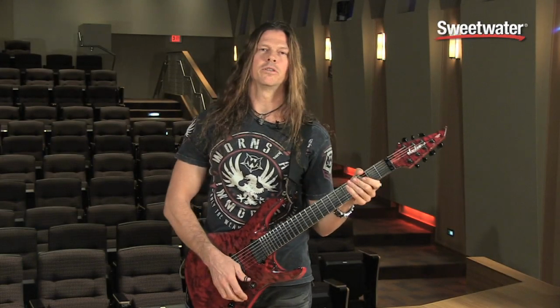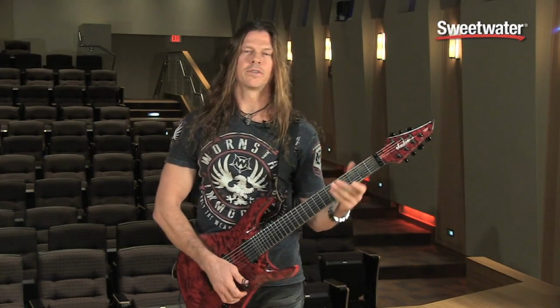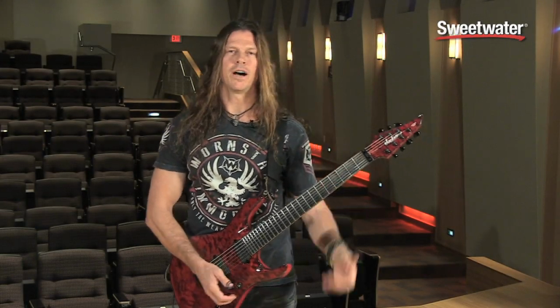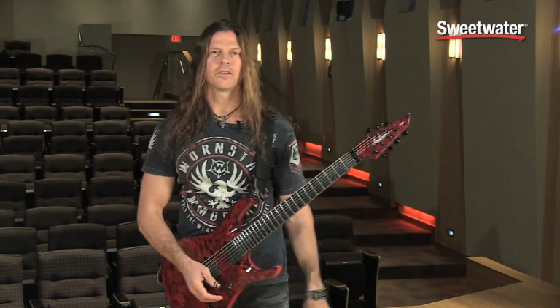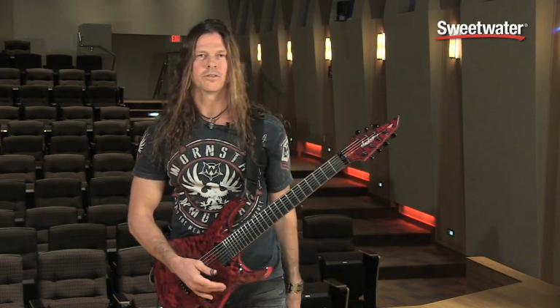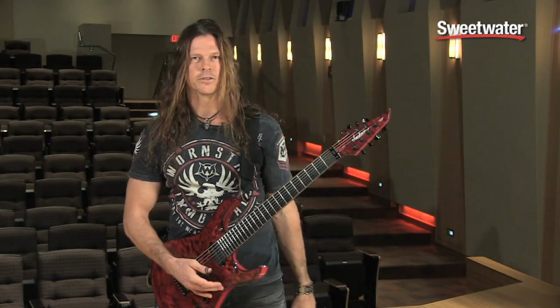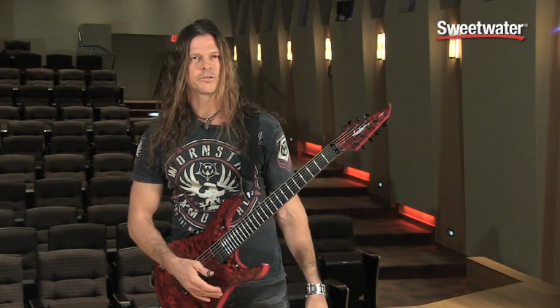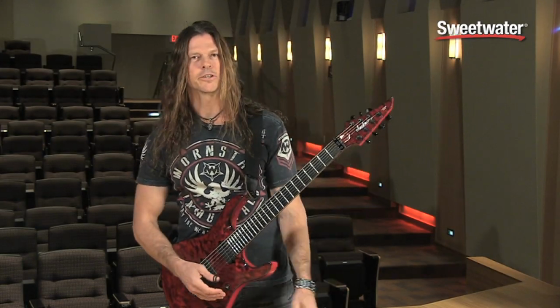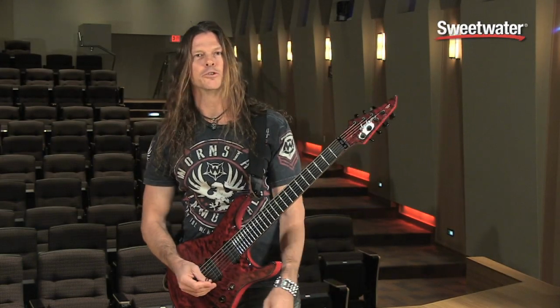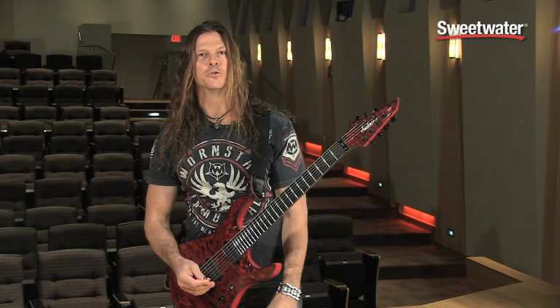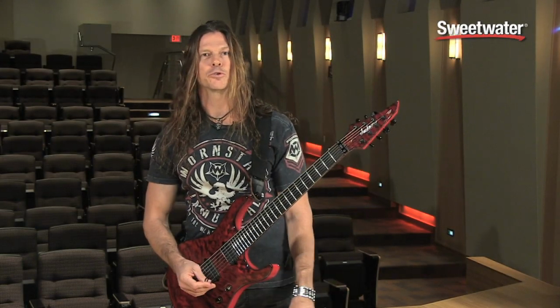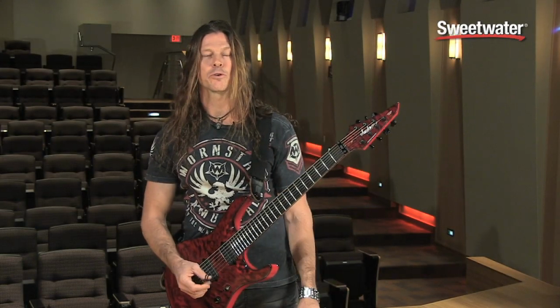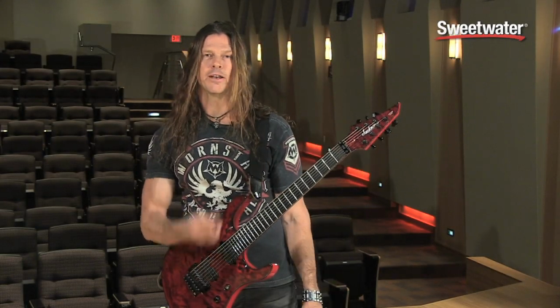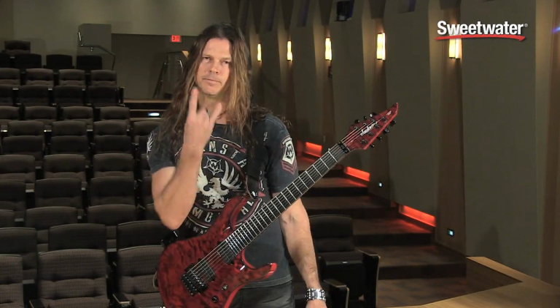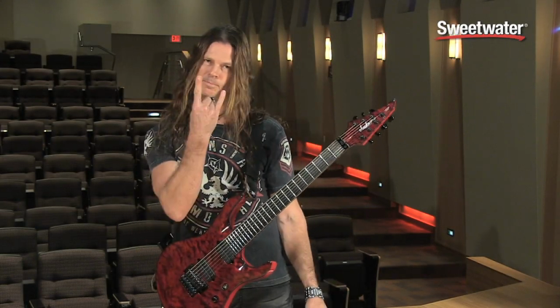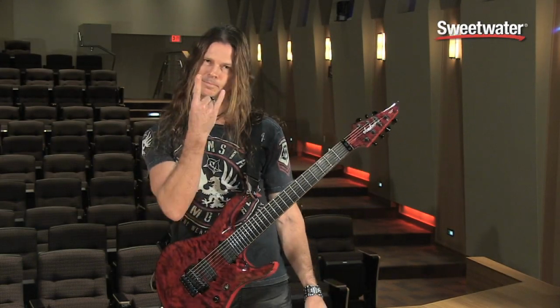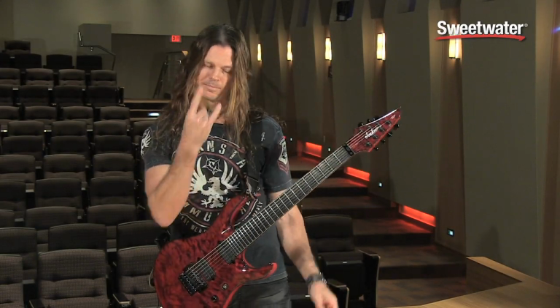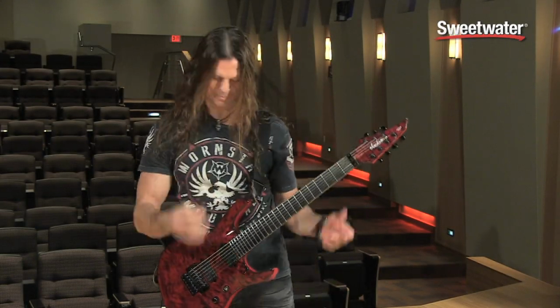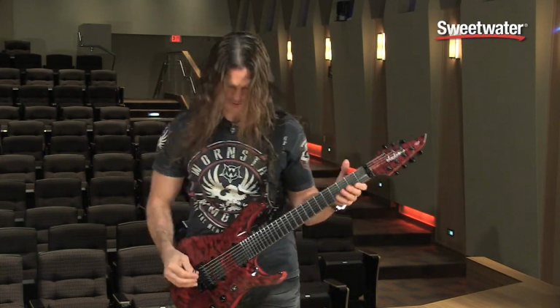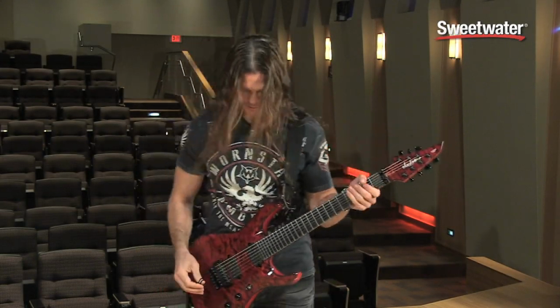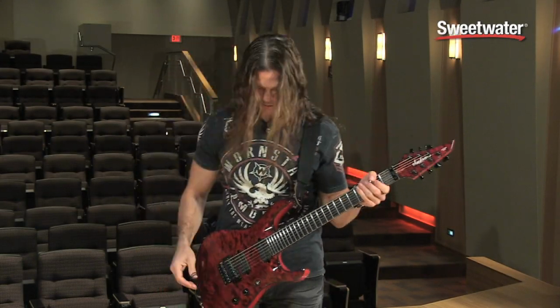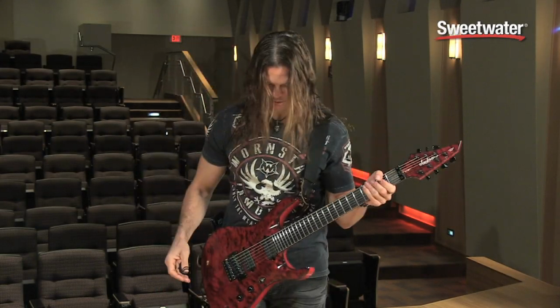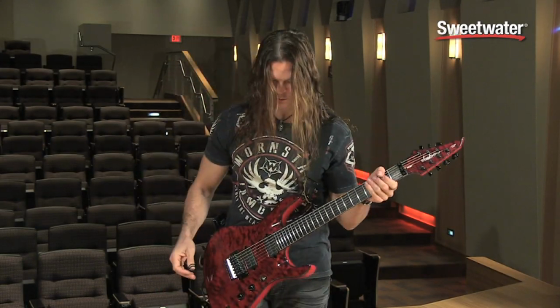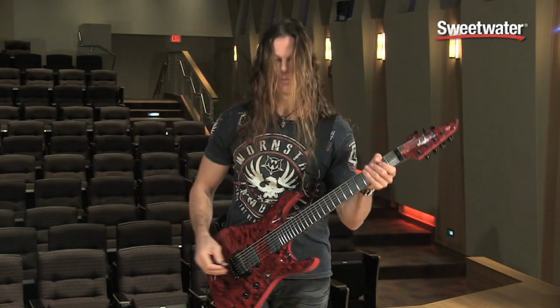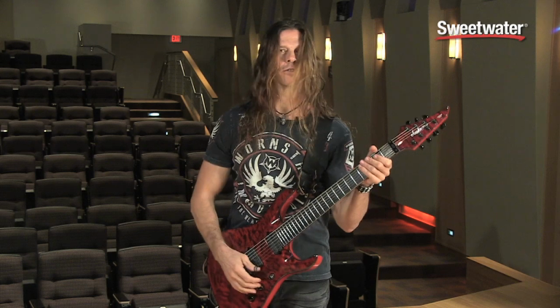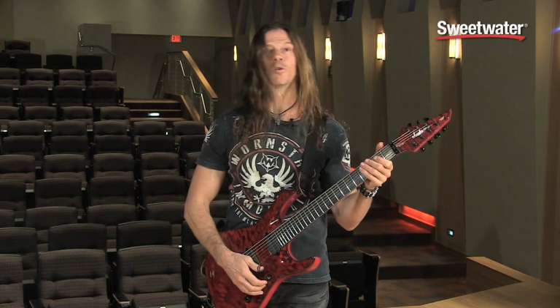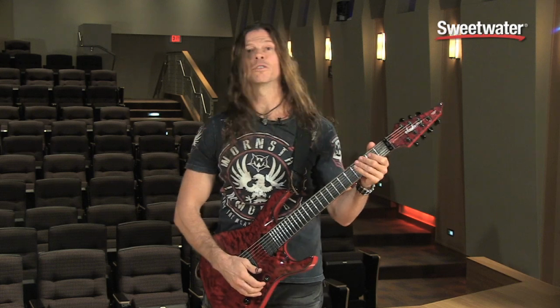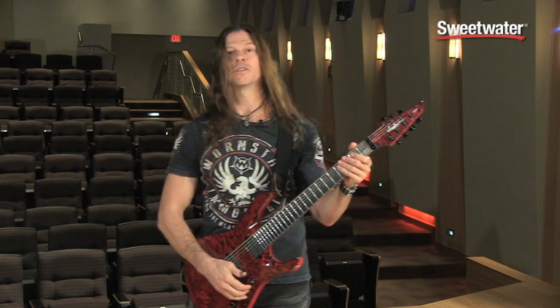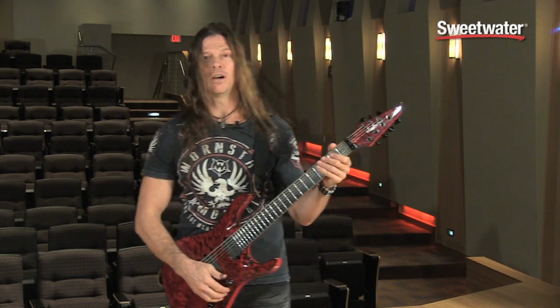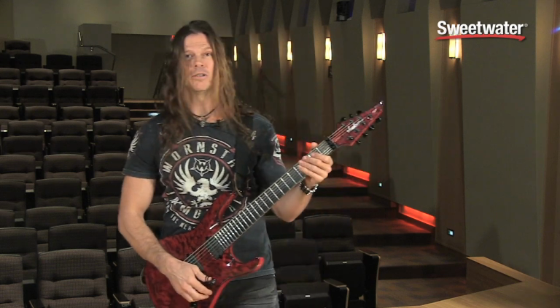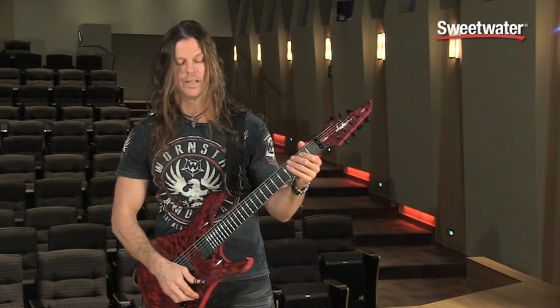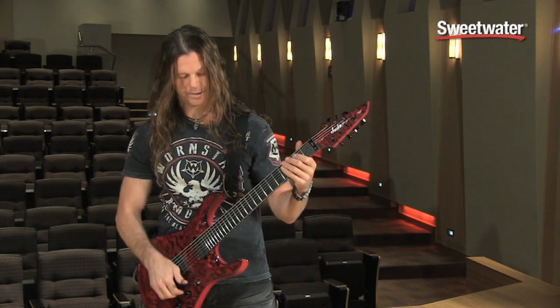And then of course you've got your traditional shred, which I really like.